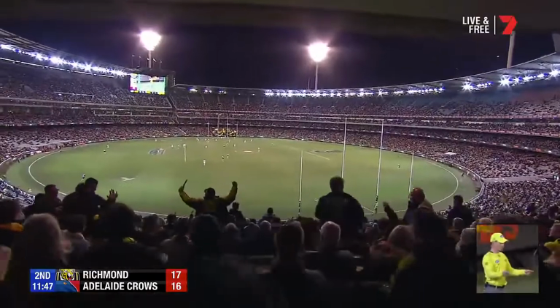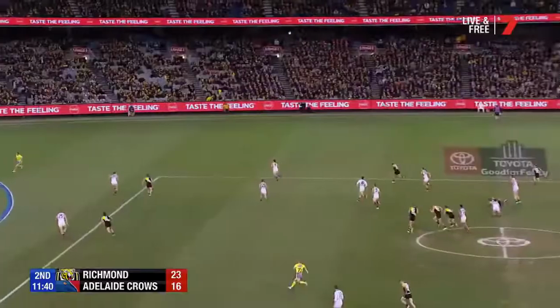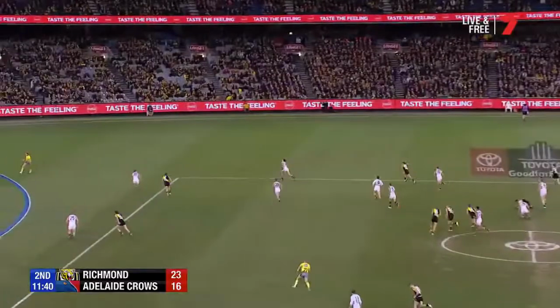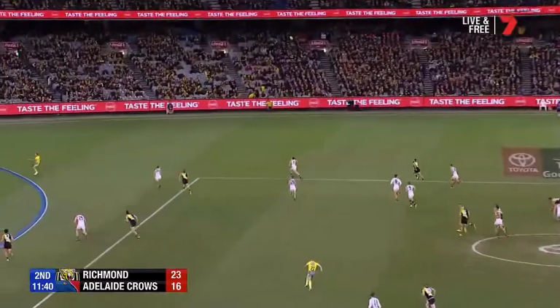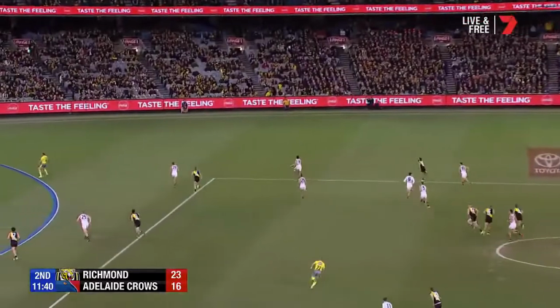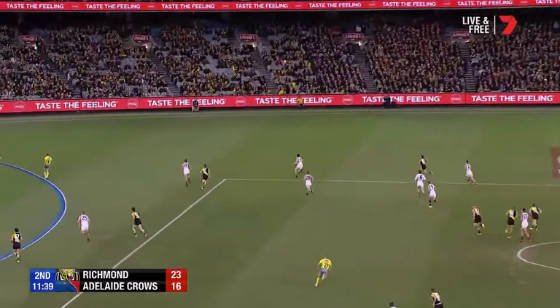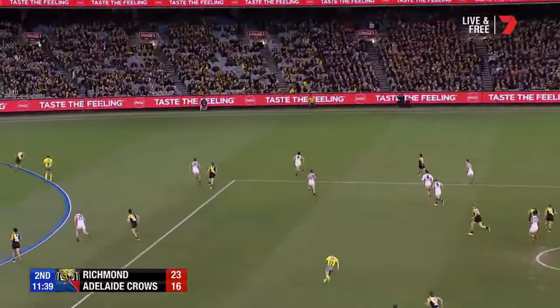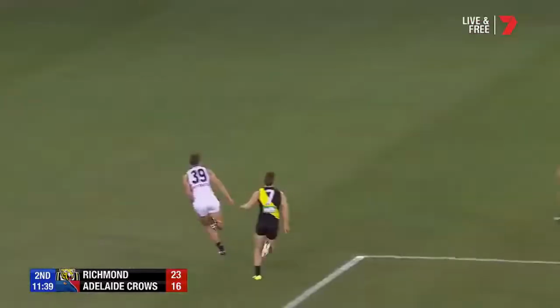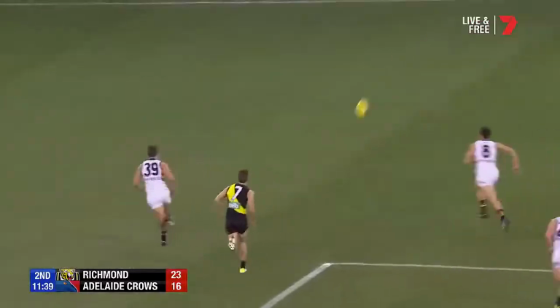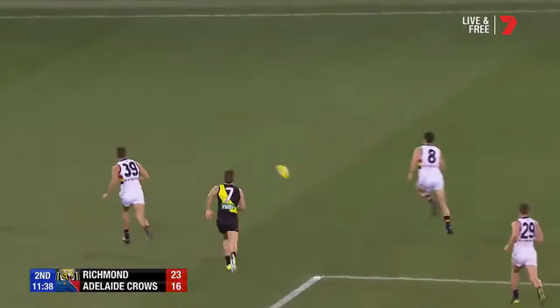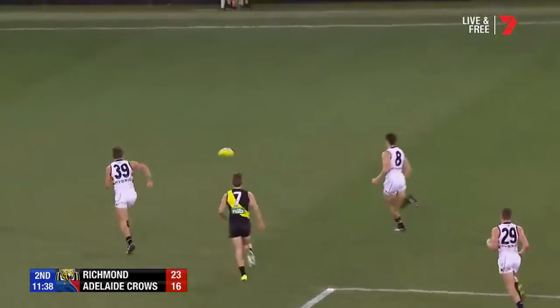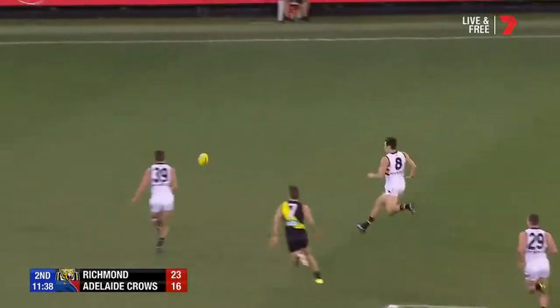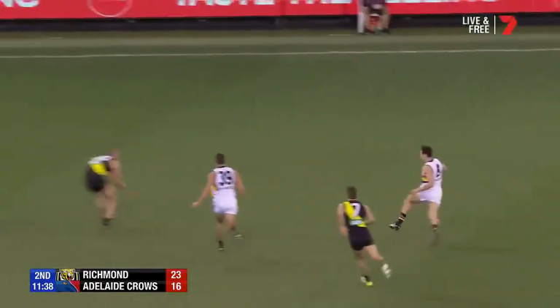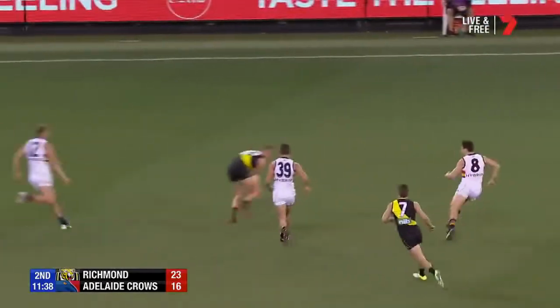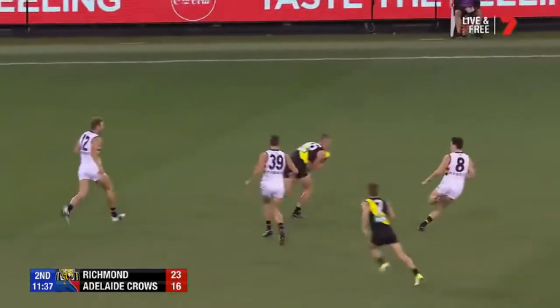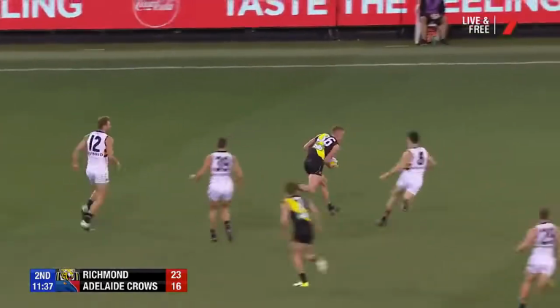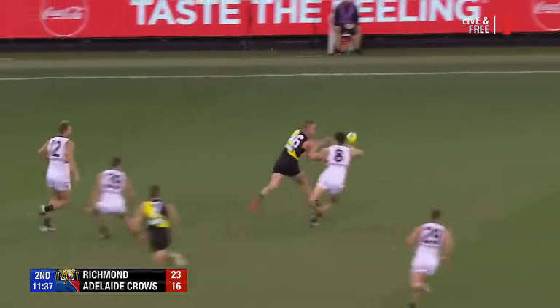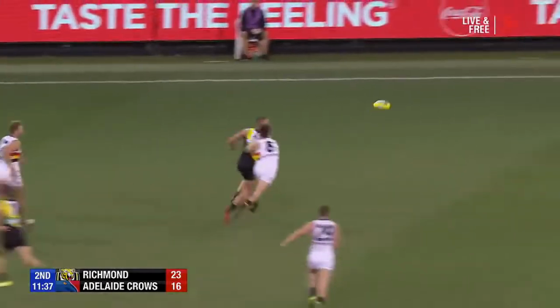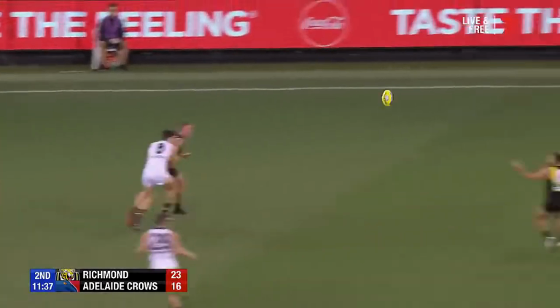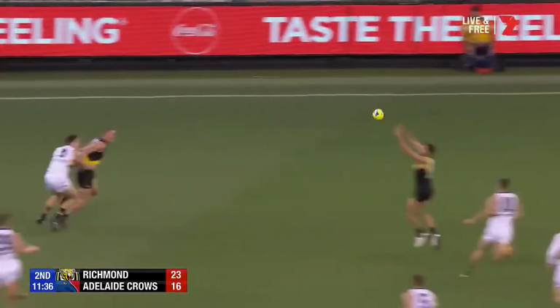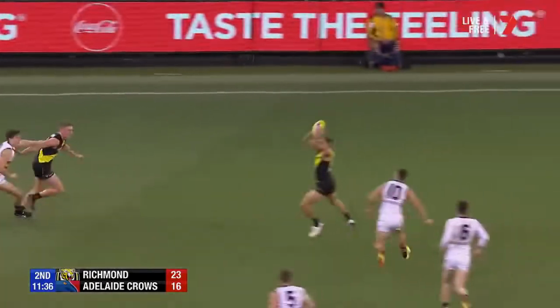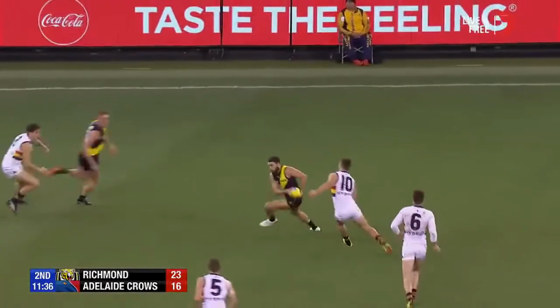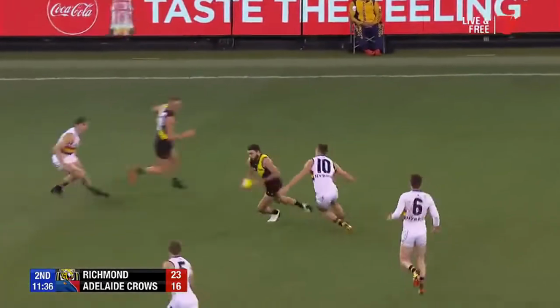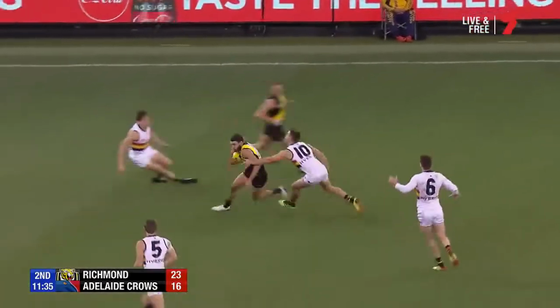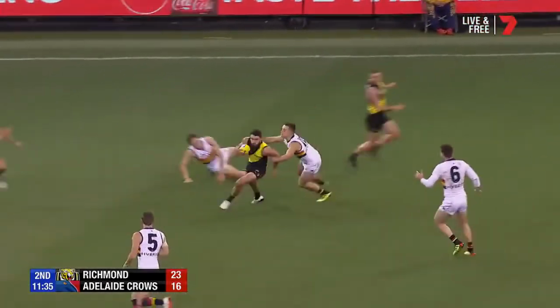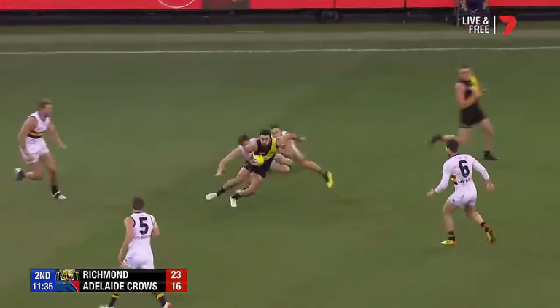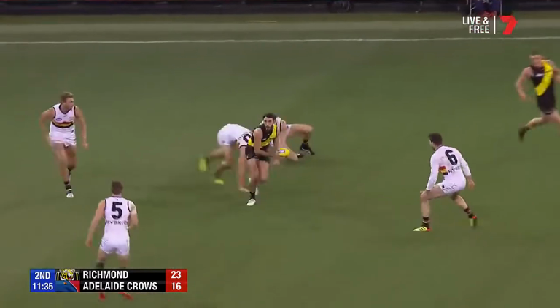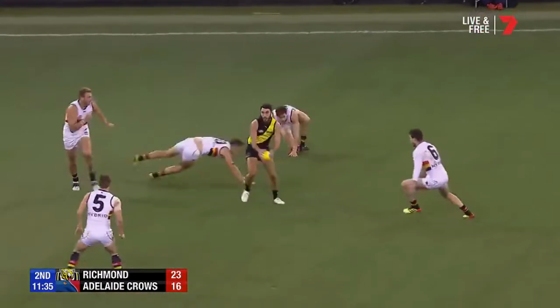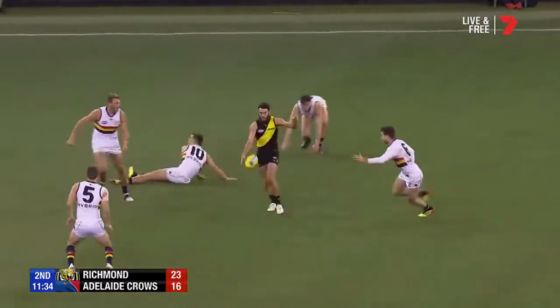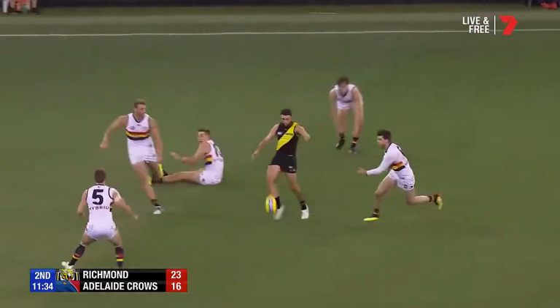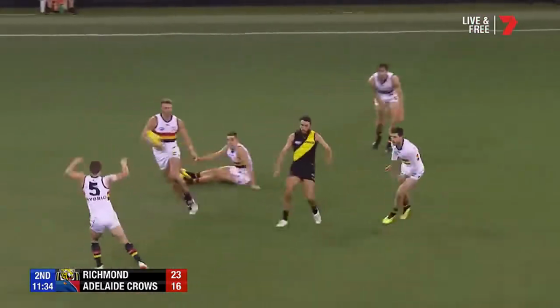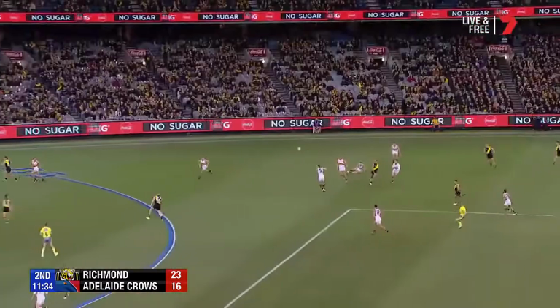Now winning clearances as well. So big question marks here about Adelaide. Moore's been really impressive. Great pick up.